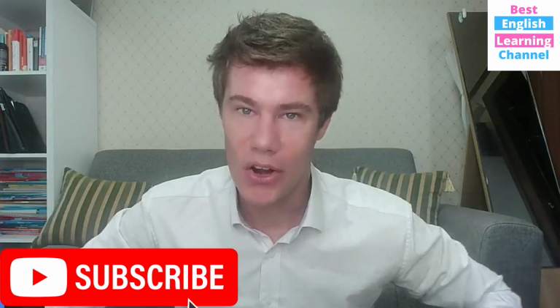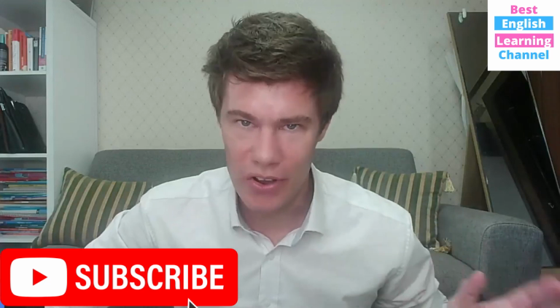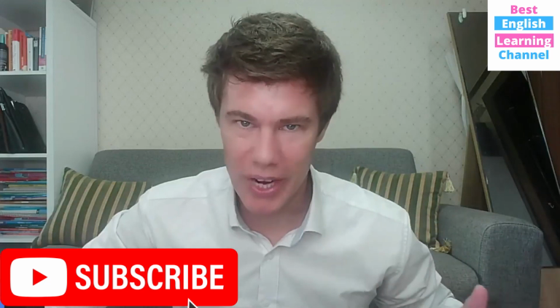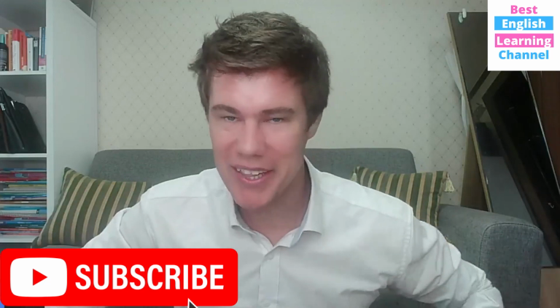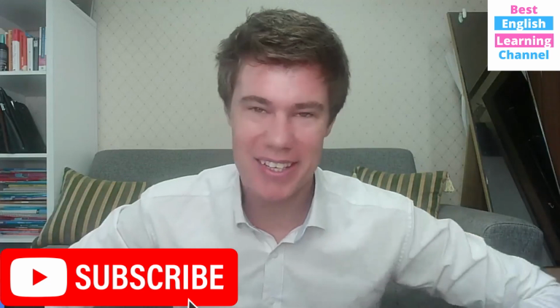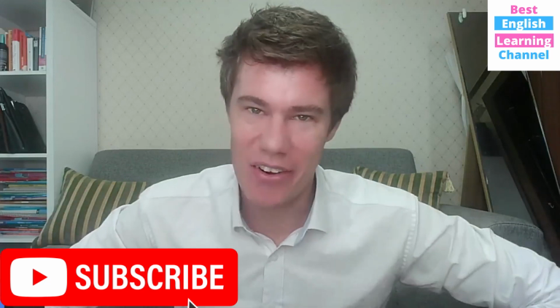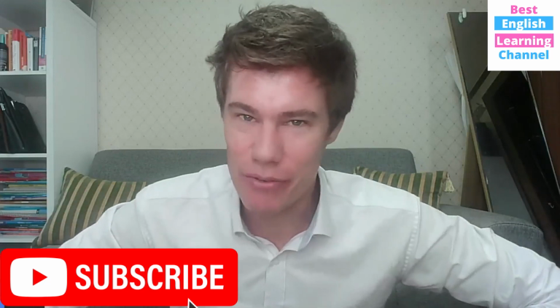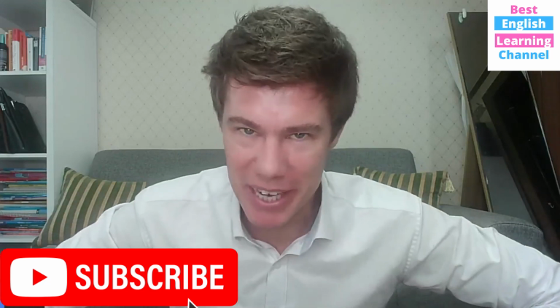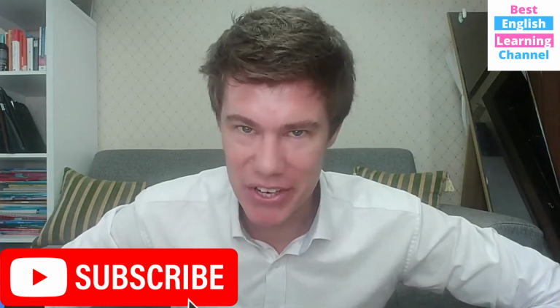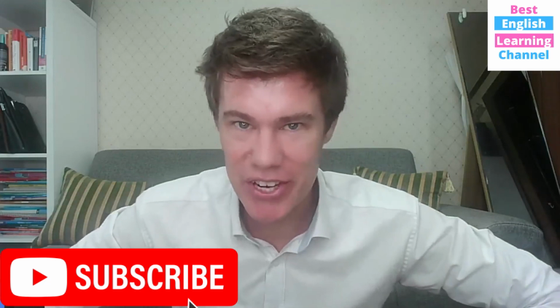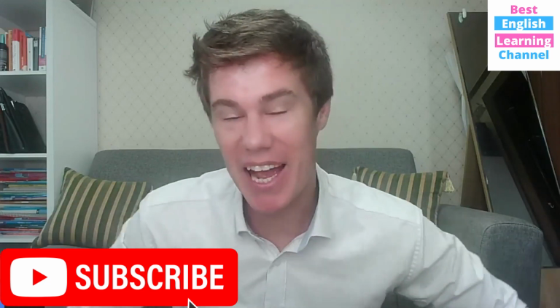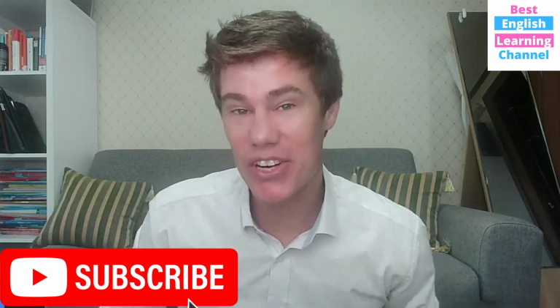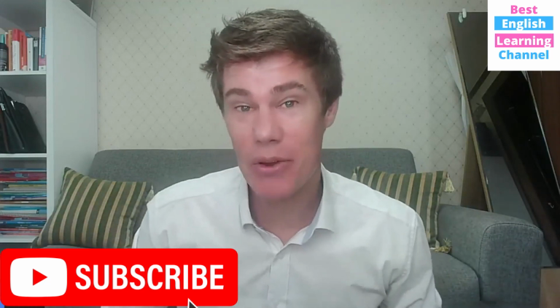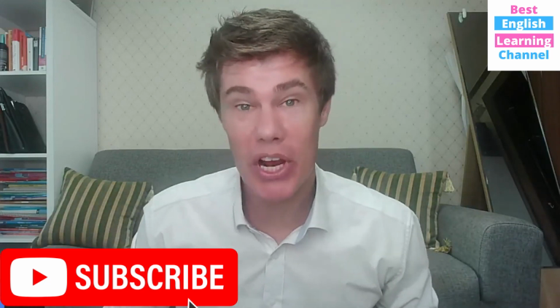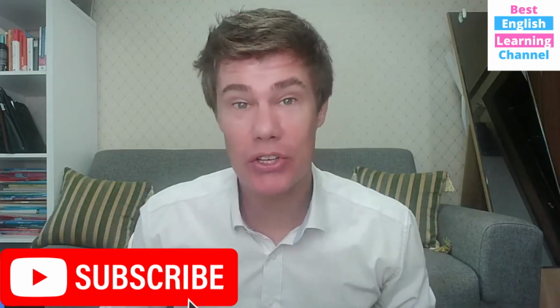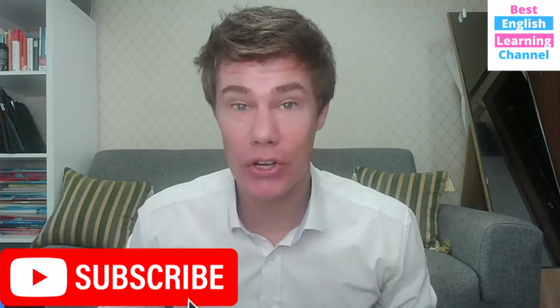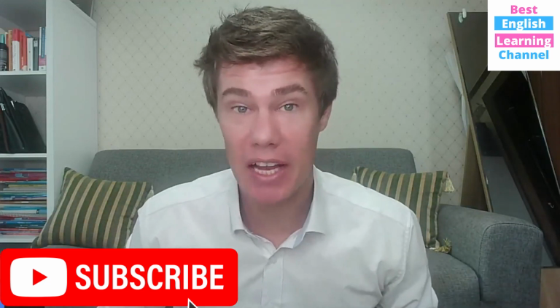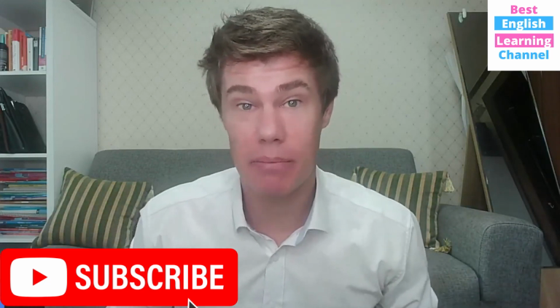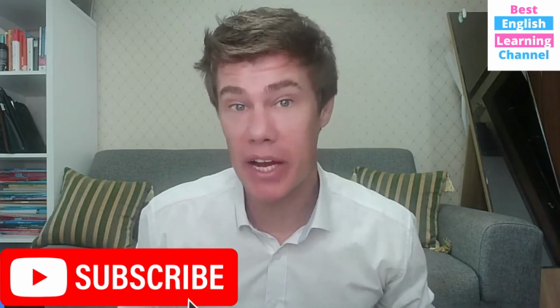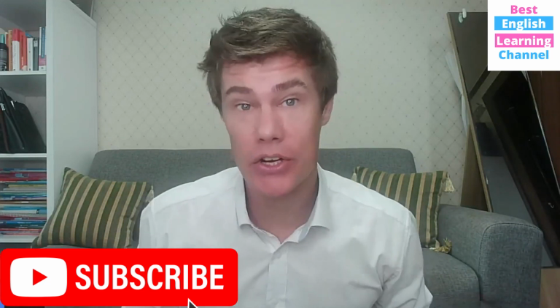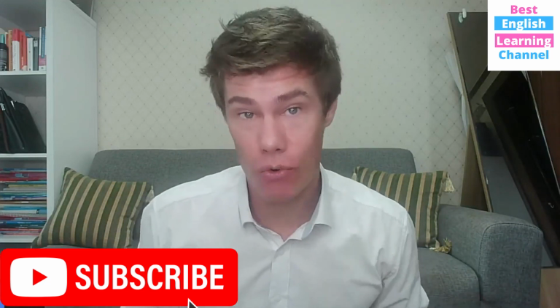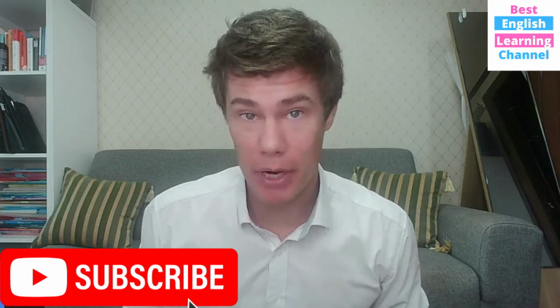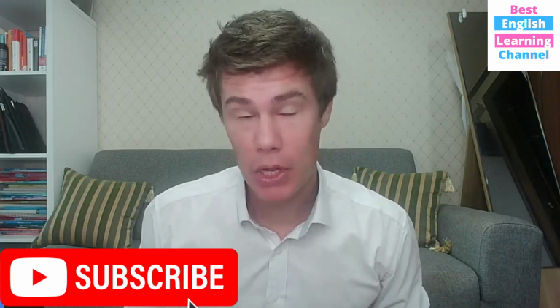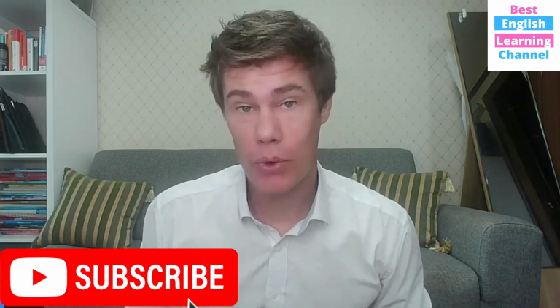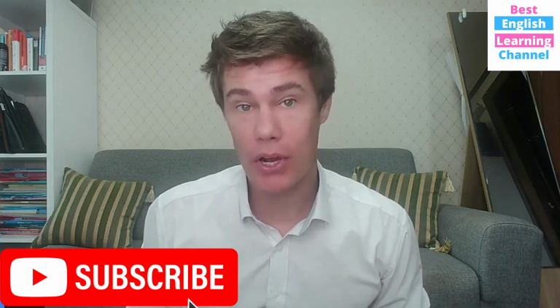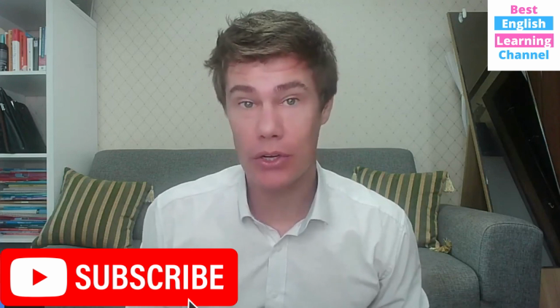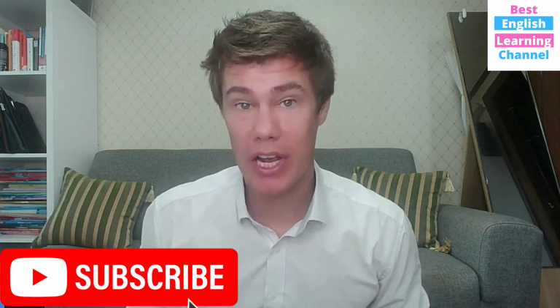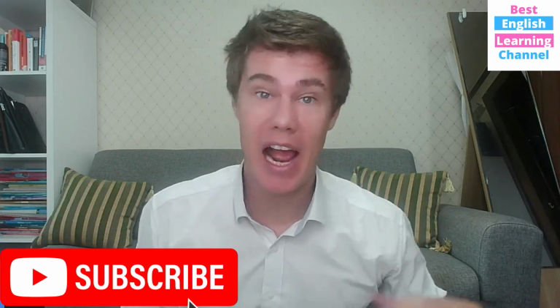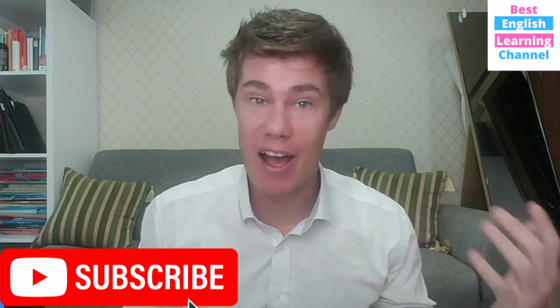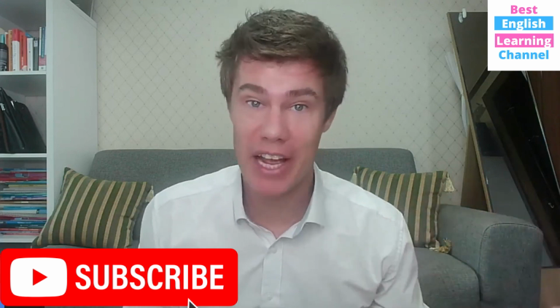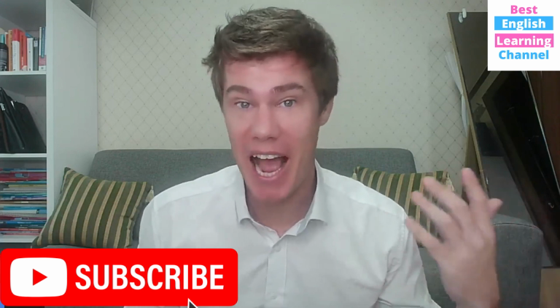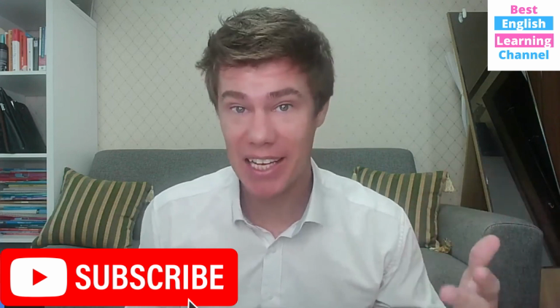Hello, everyone. This is Eric from Etiquette, and today we're going to look at some English grammar. We're going to look at have and has.